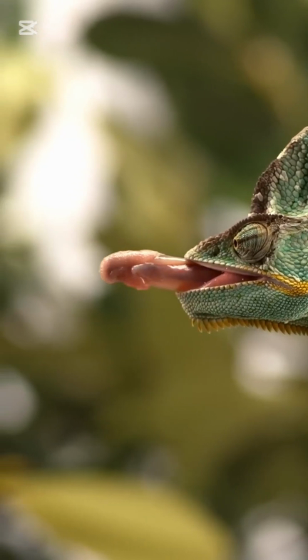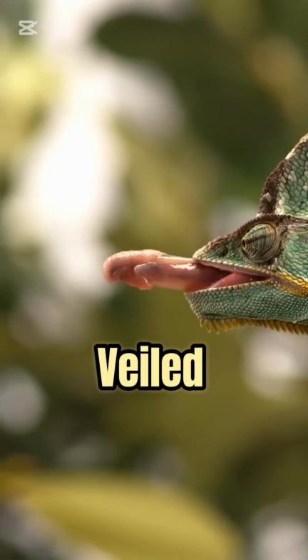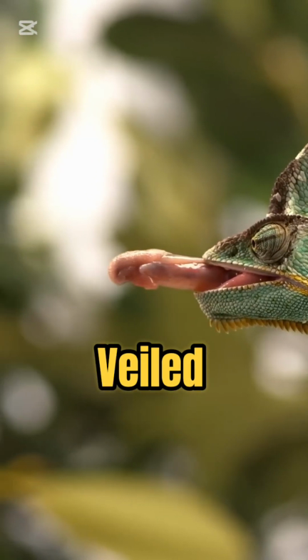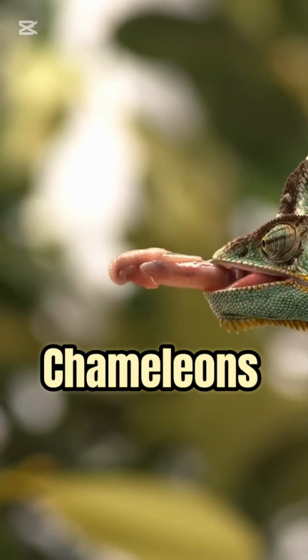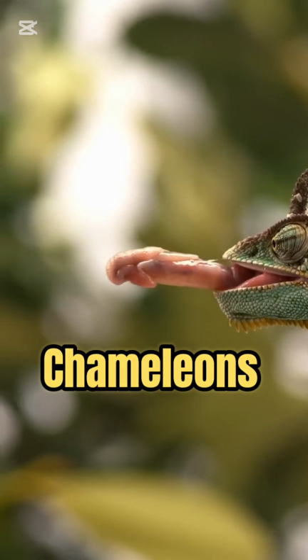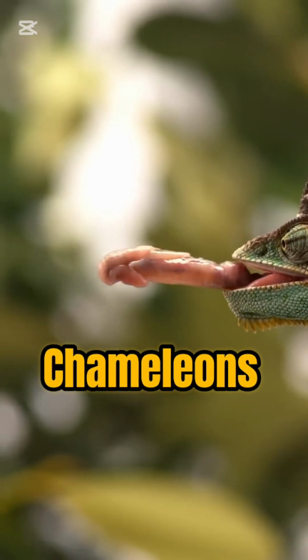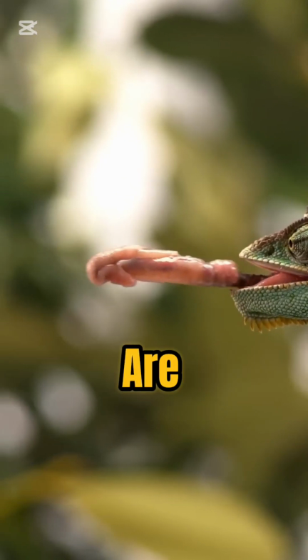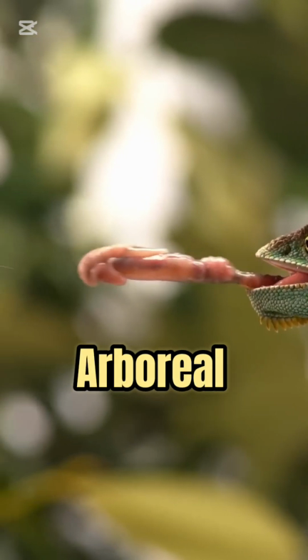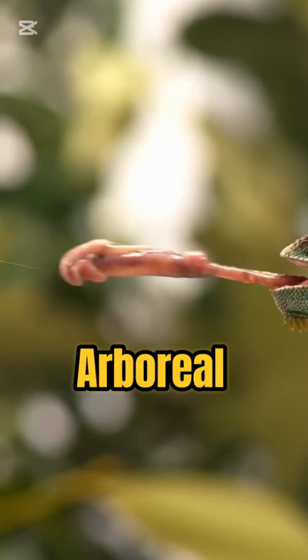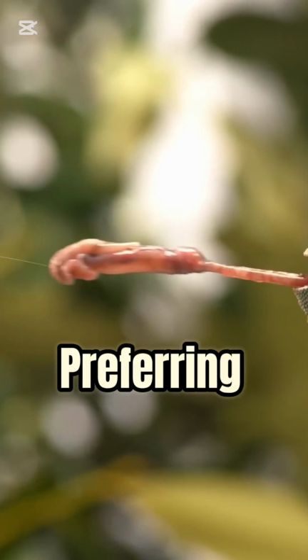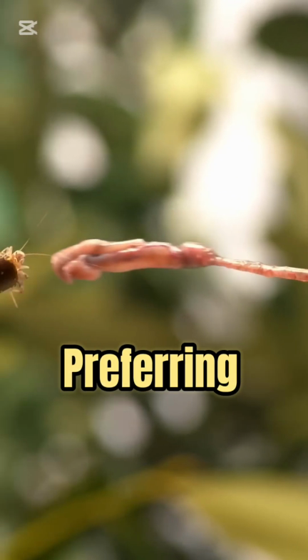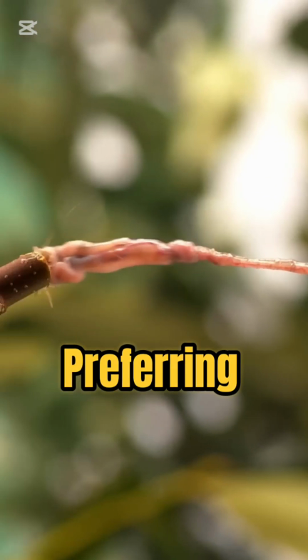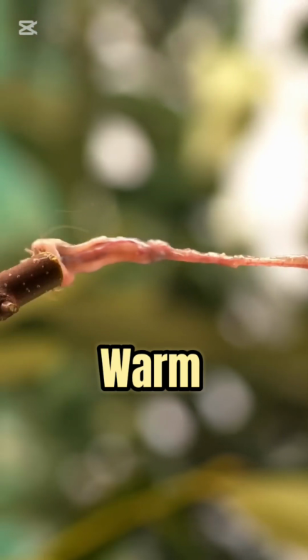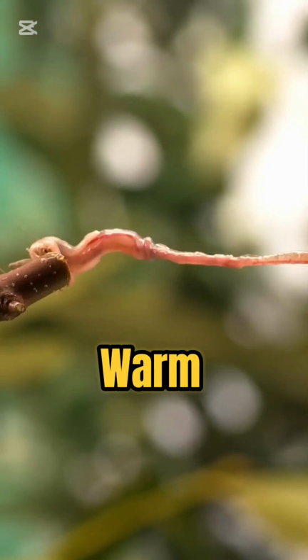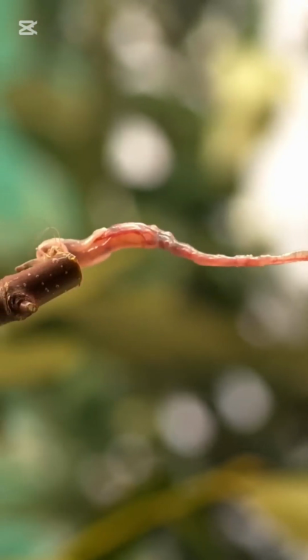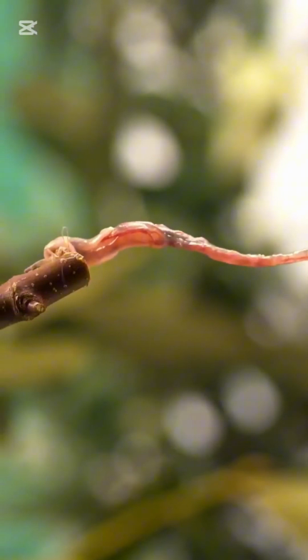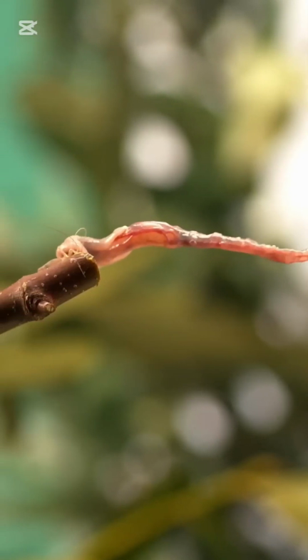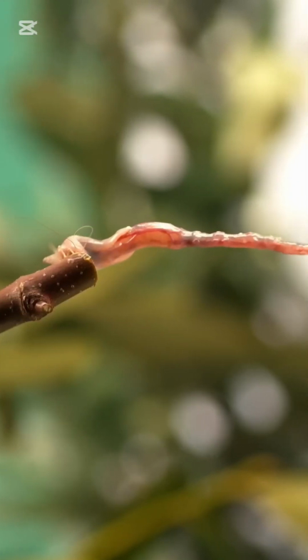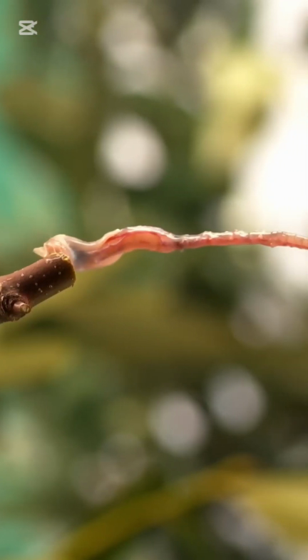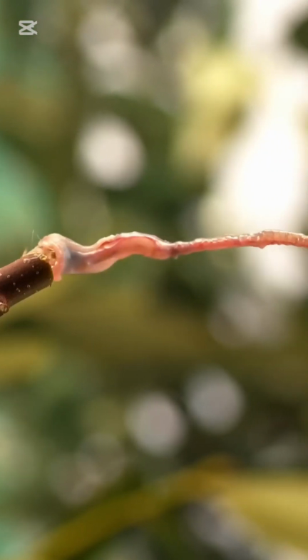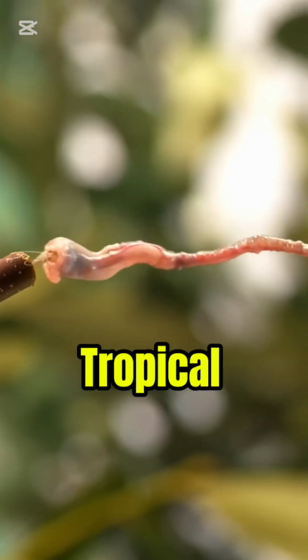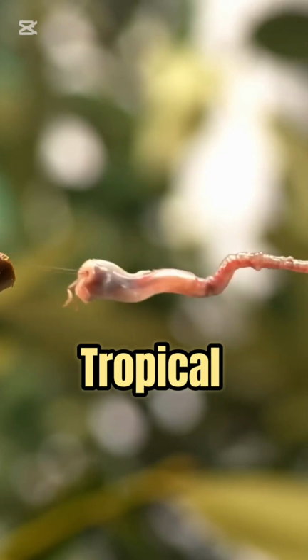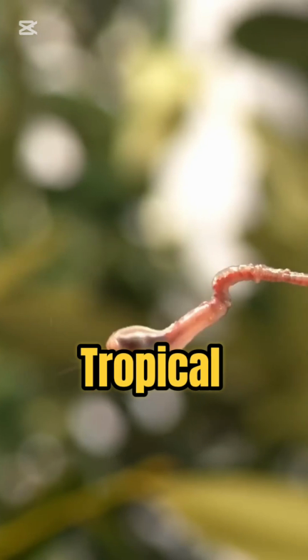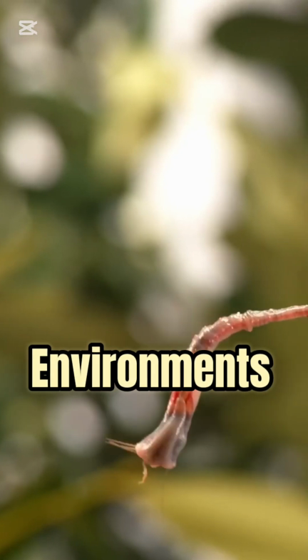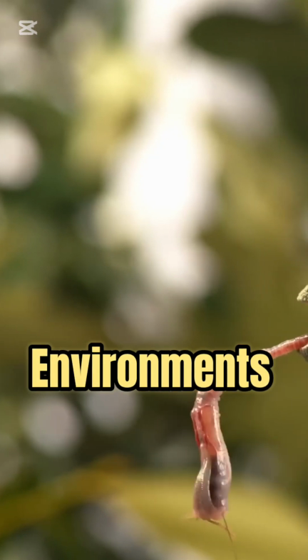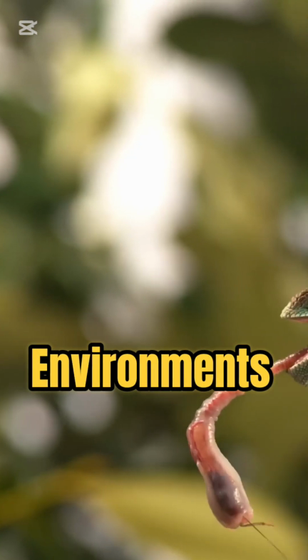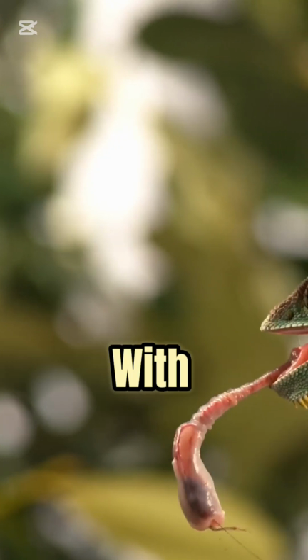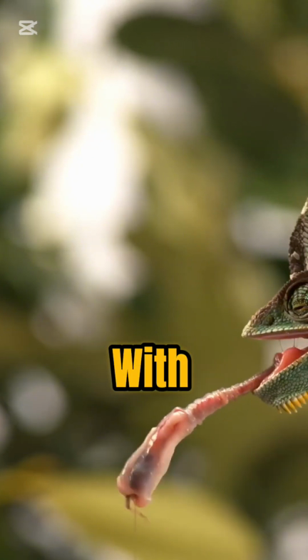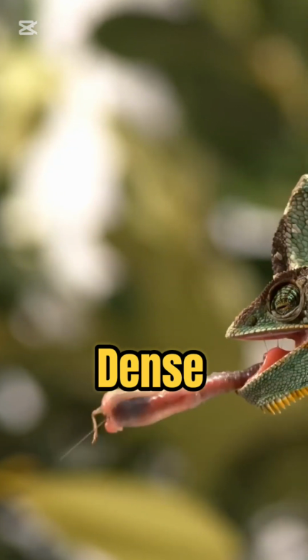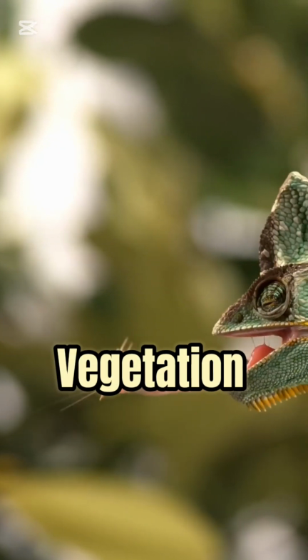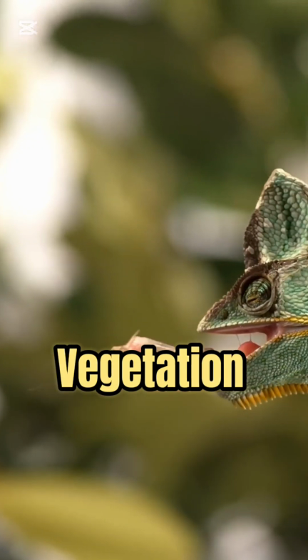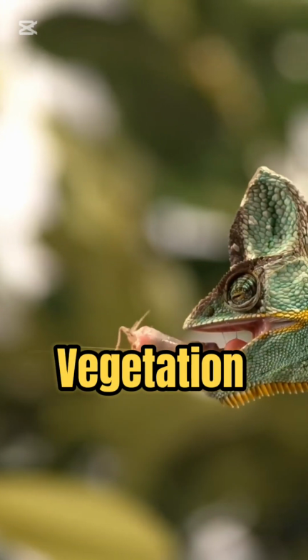Veiled chameleons are arboreal, preferring warm, tropical environments with dense vegetation.